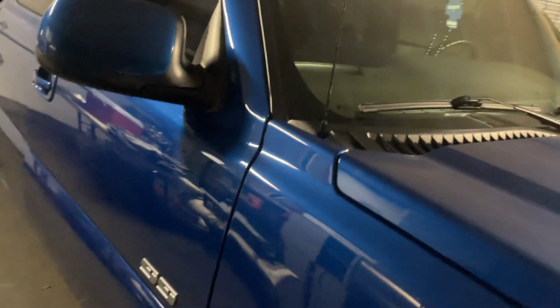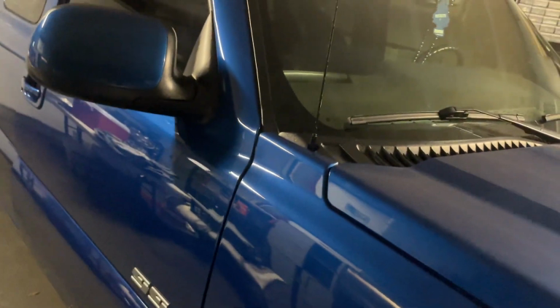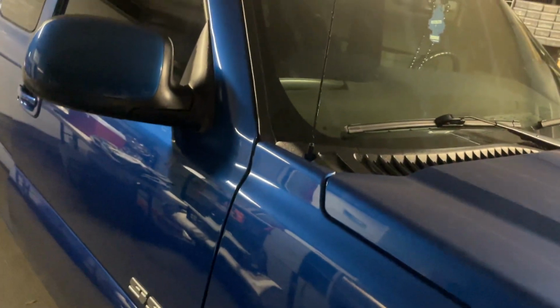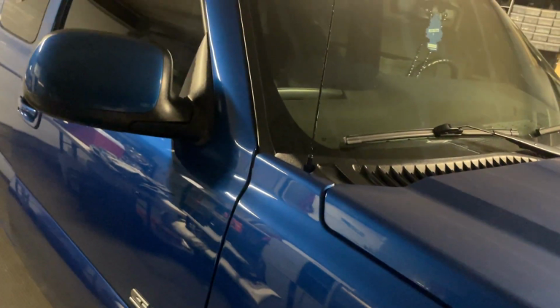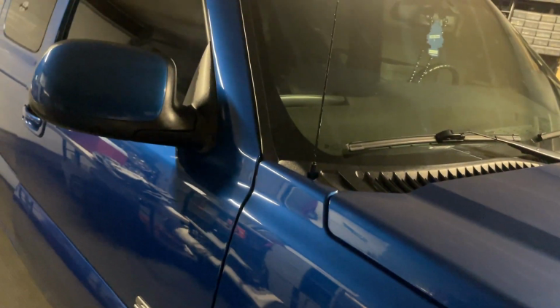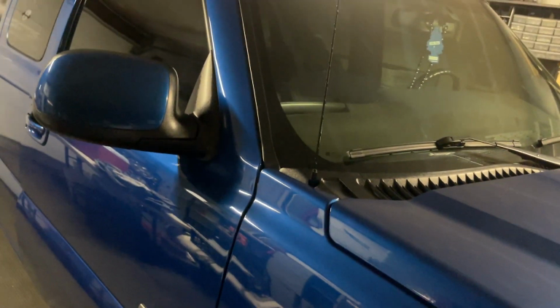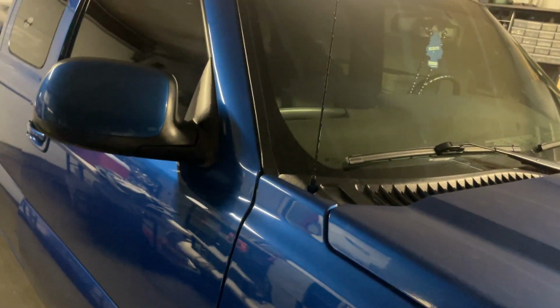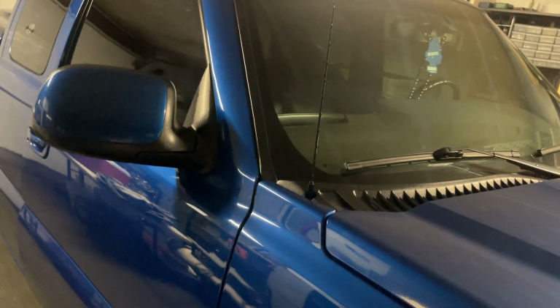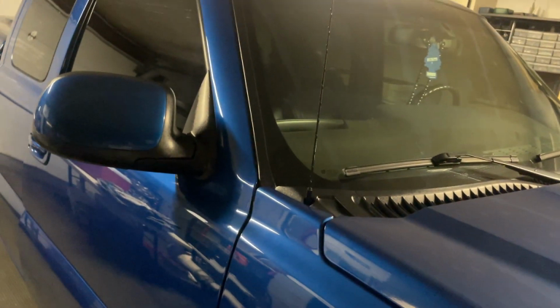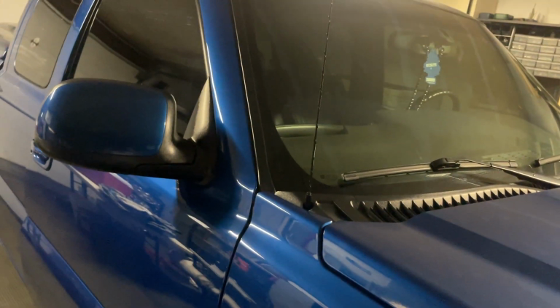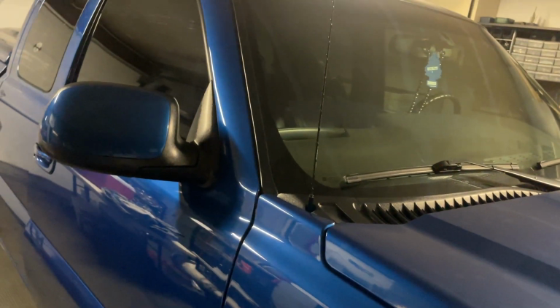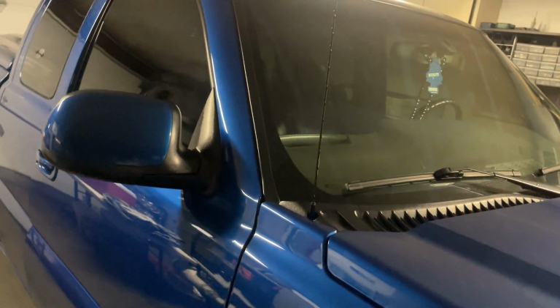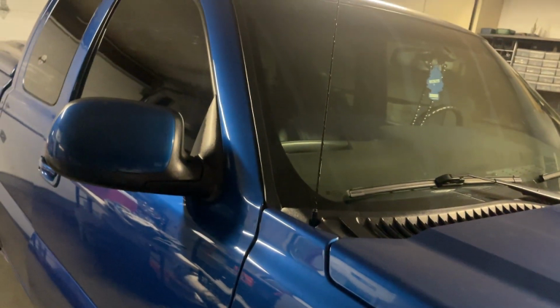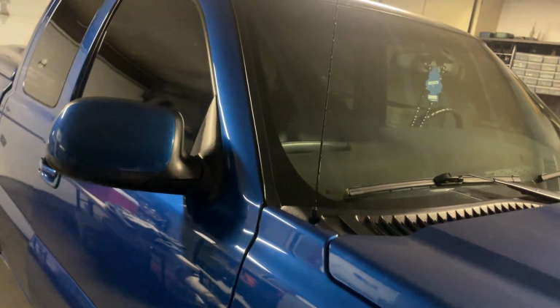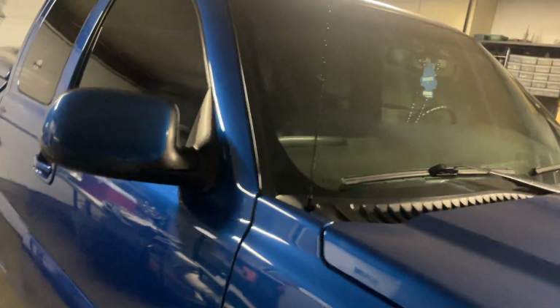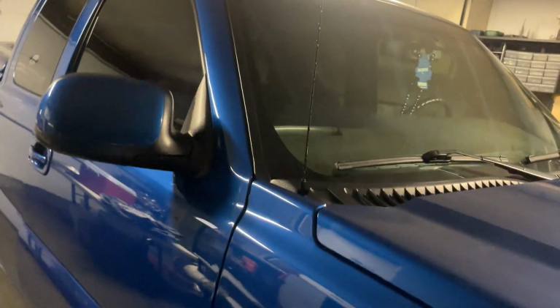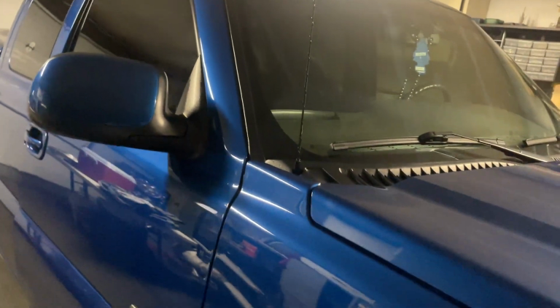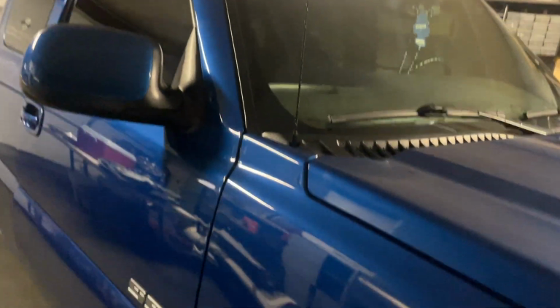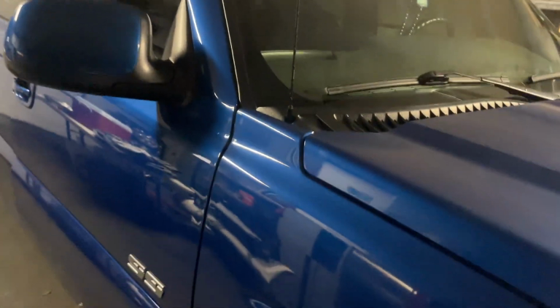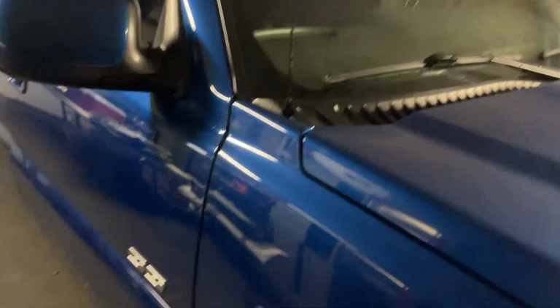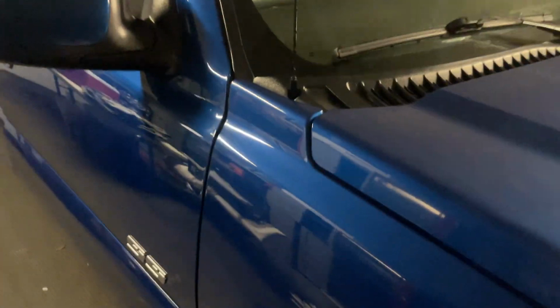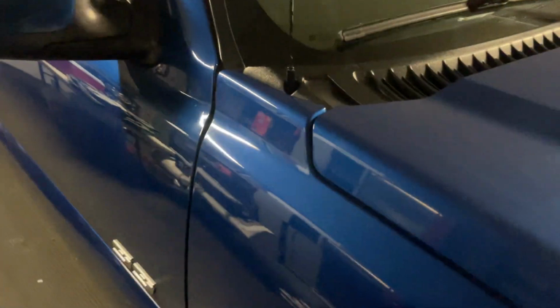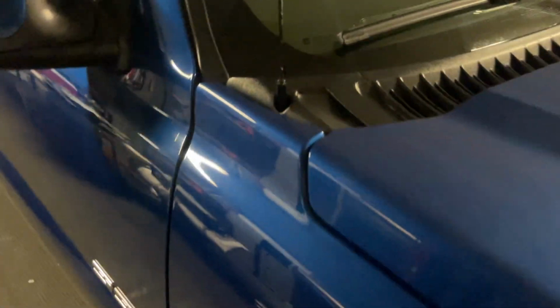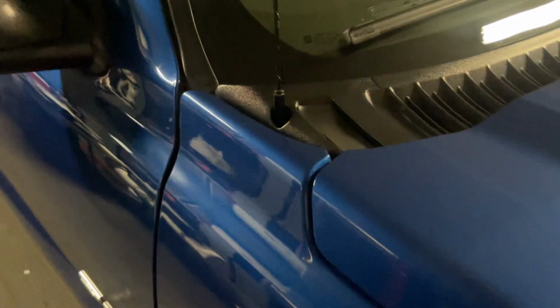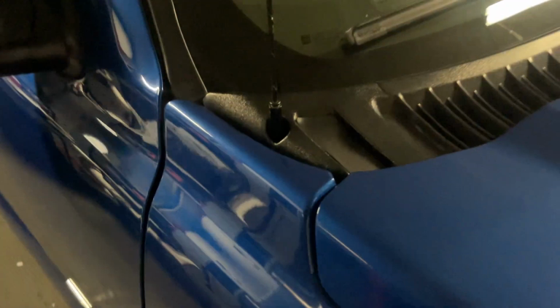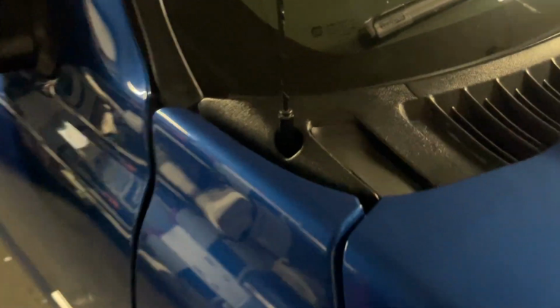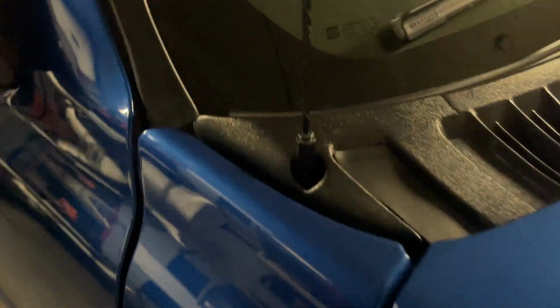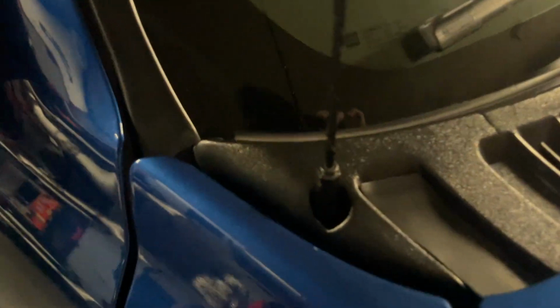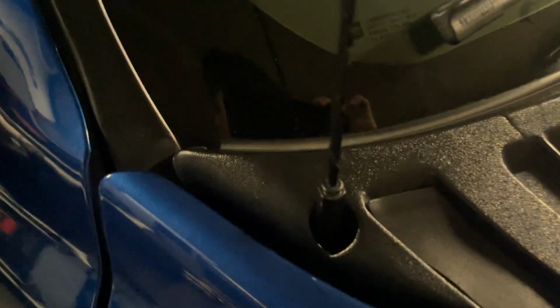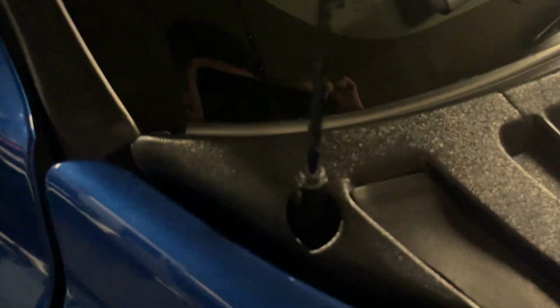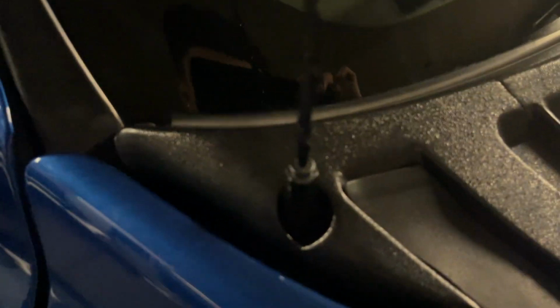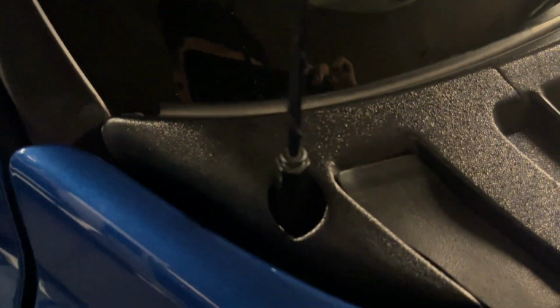This is my first truck build so it means a lot.